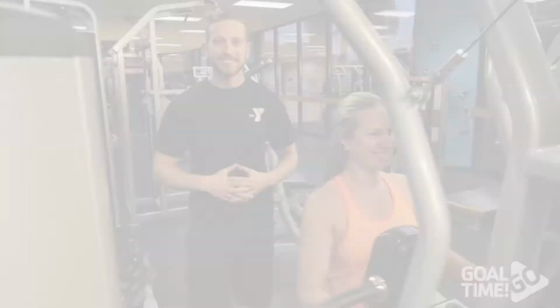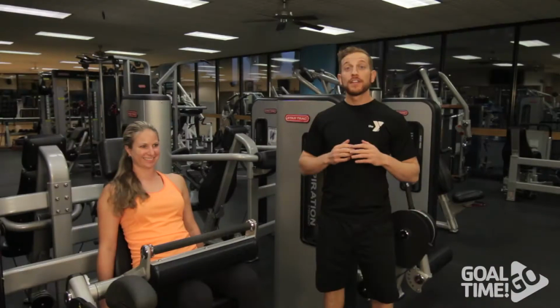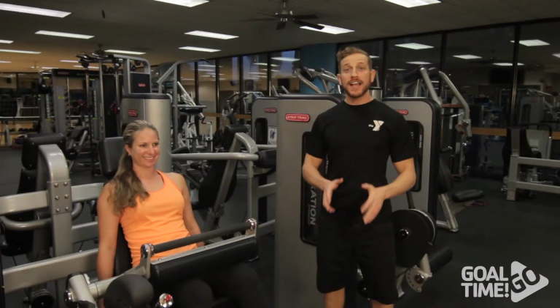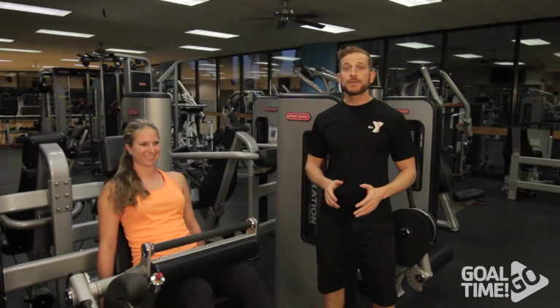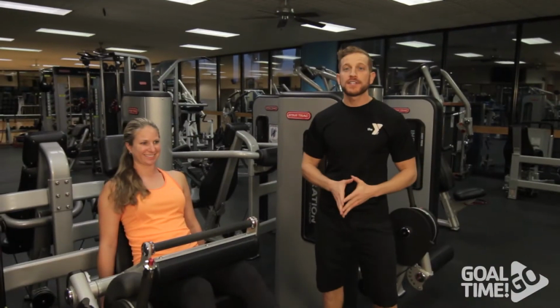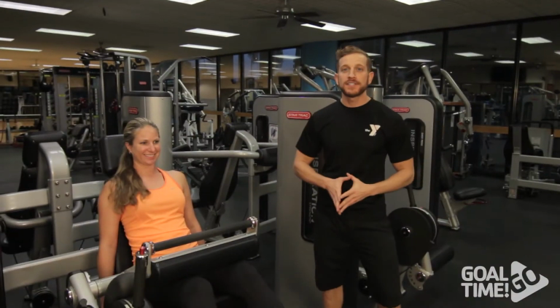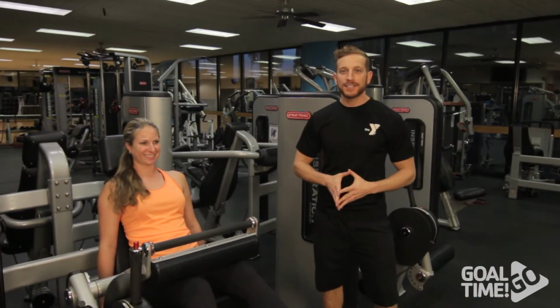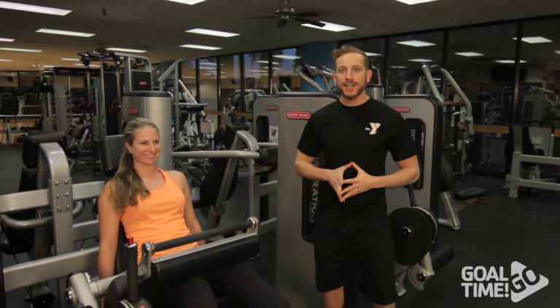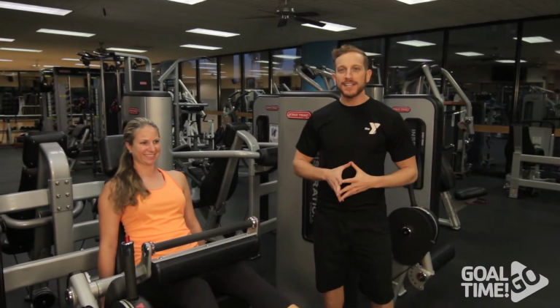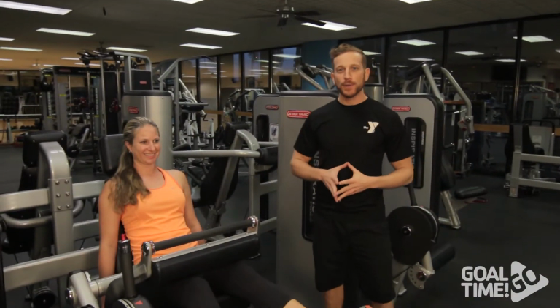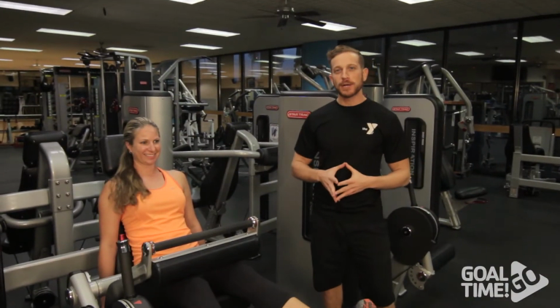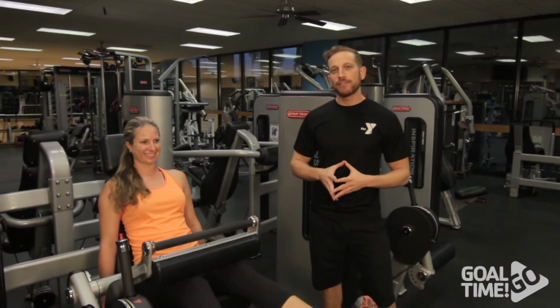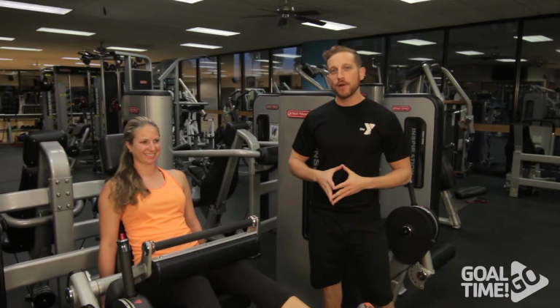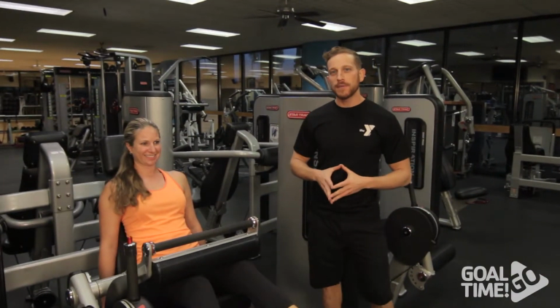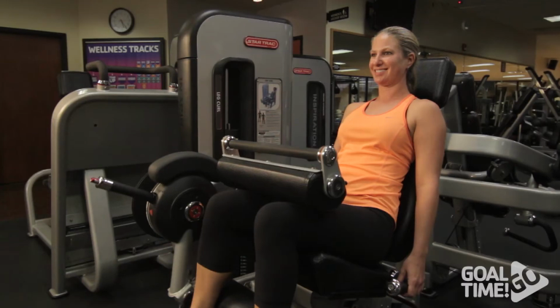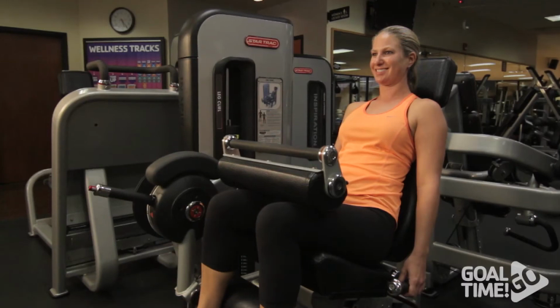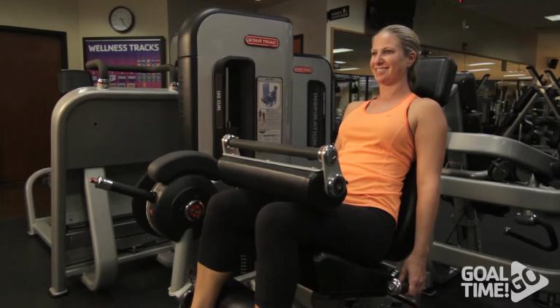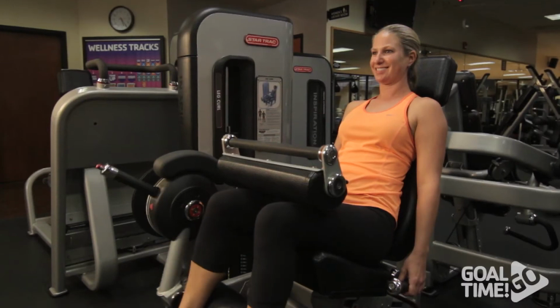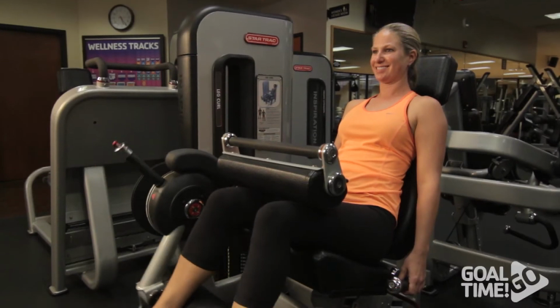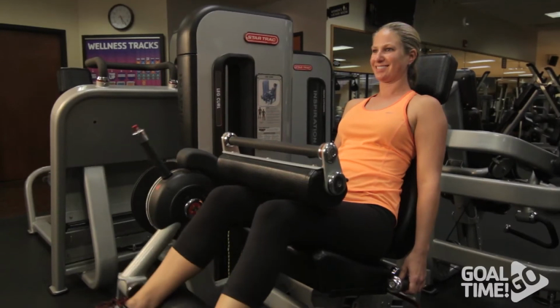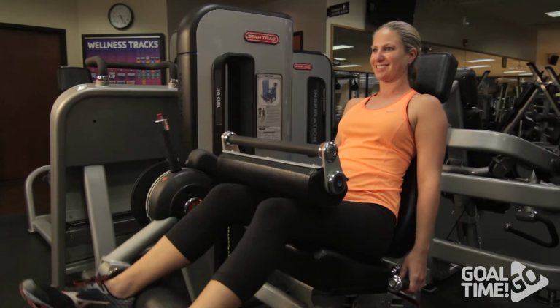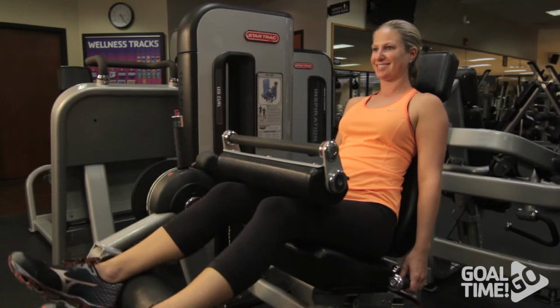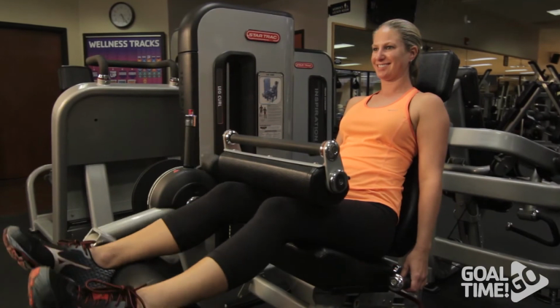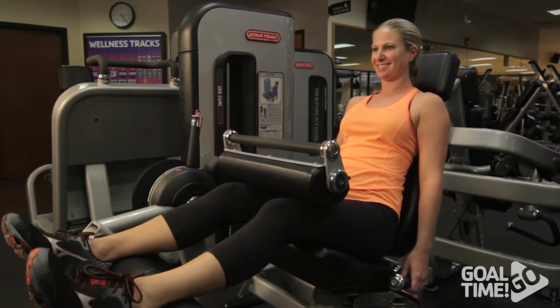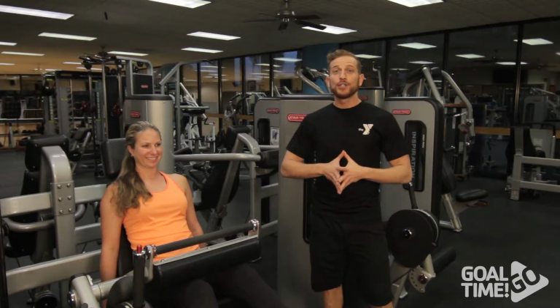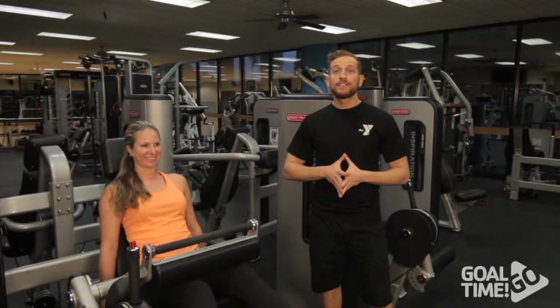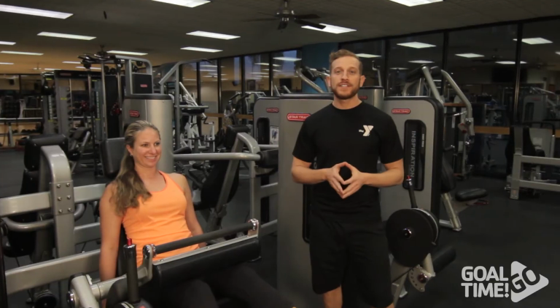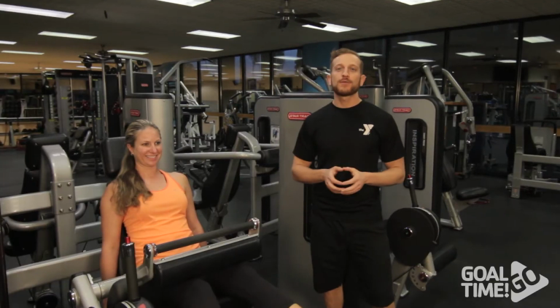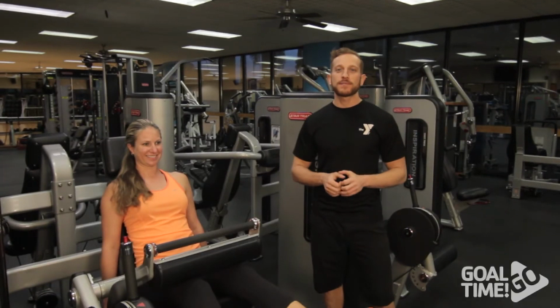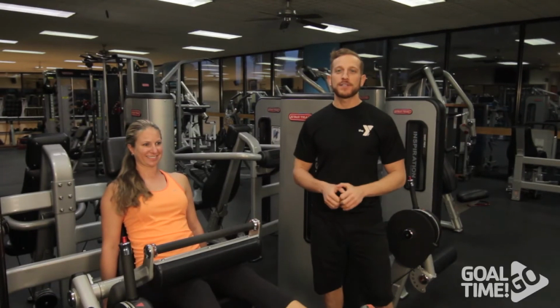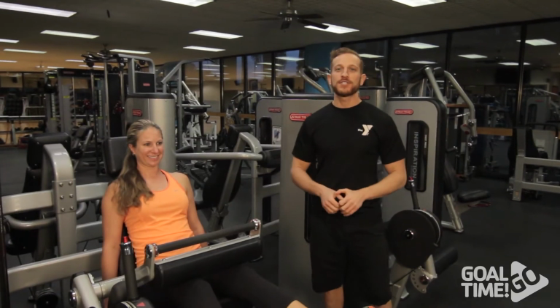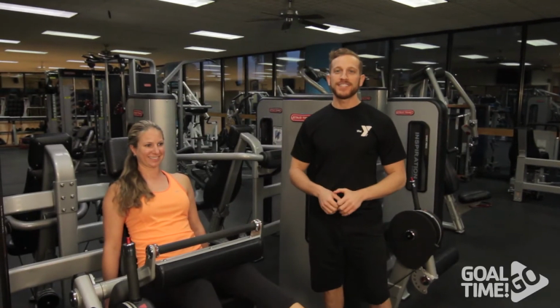The last resistance exercise we're going to perform is the hamstring curl. We're going to do 15 reps on this machine.